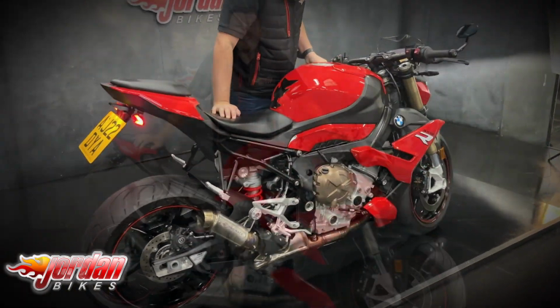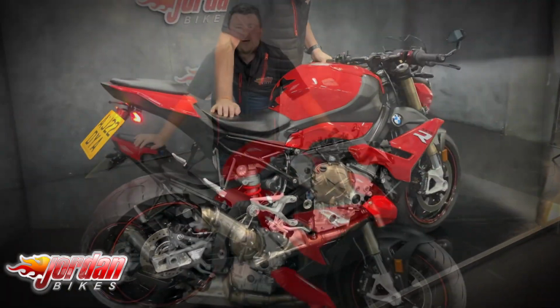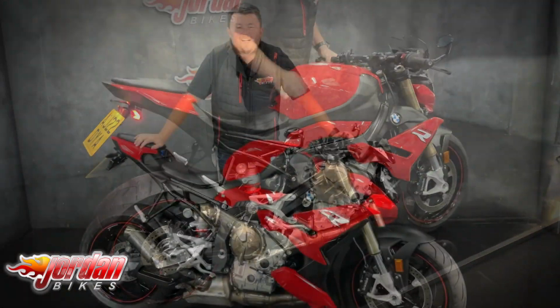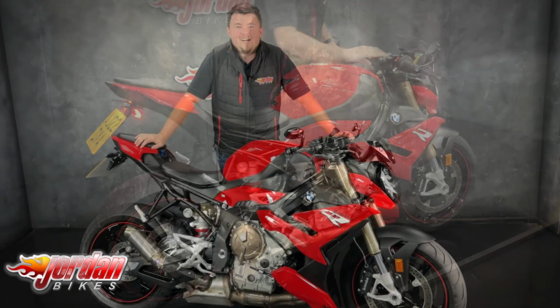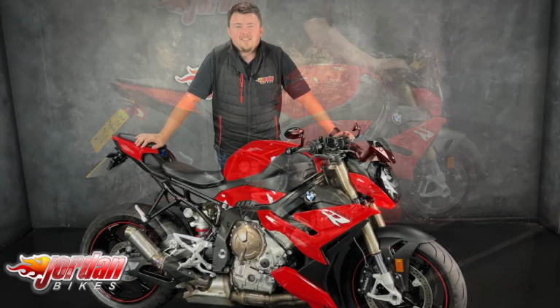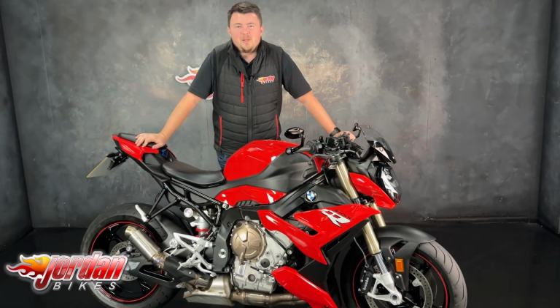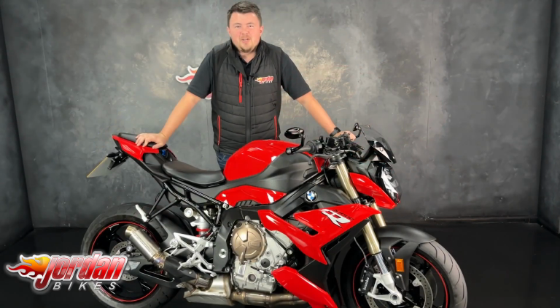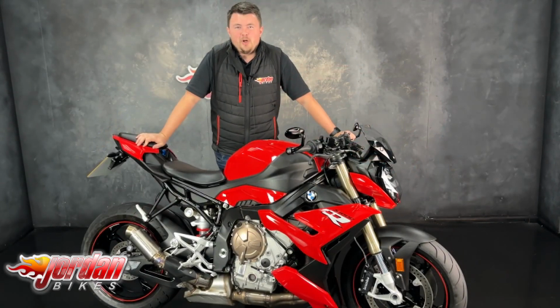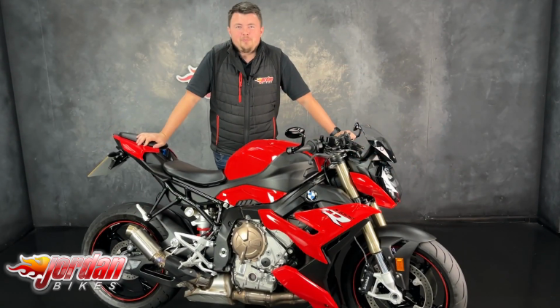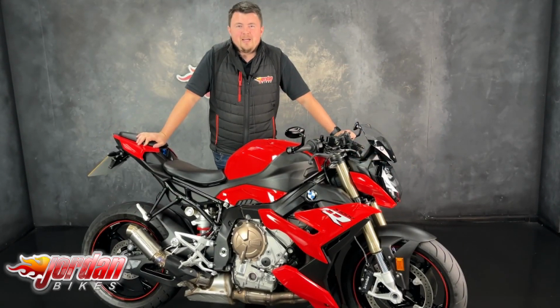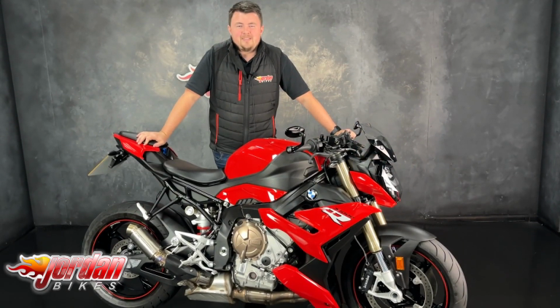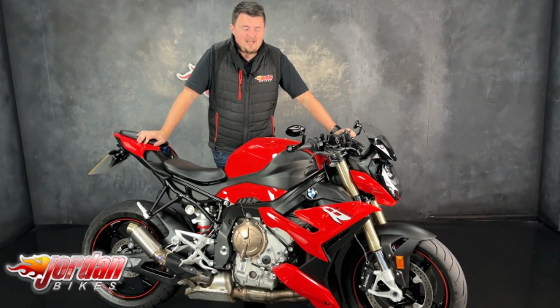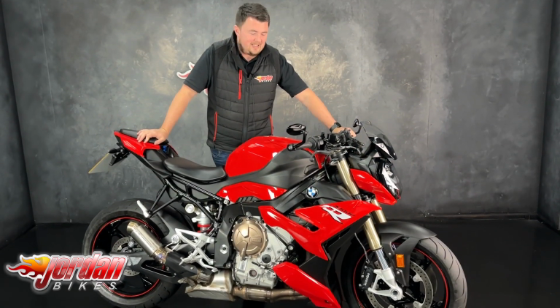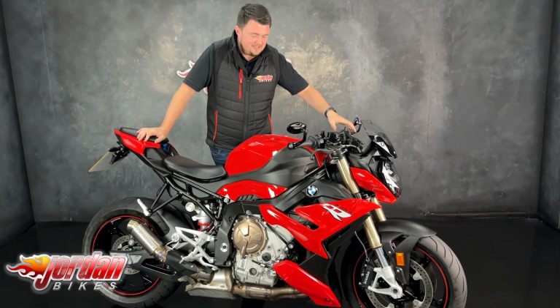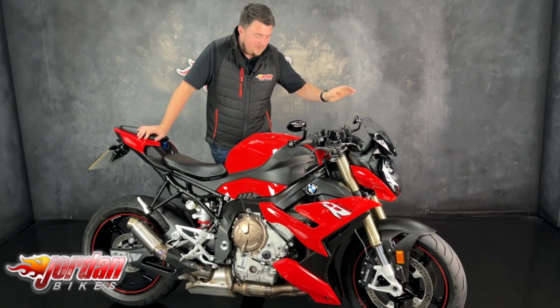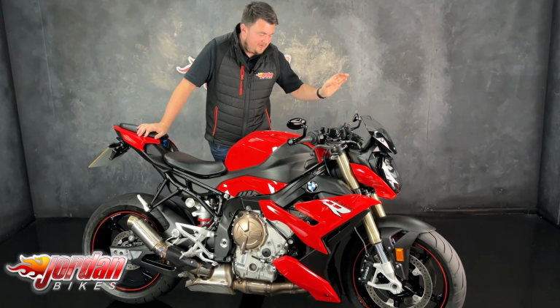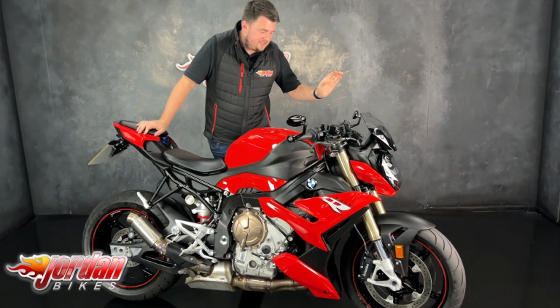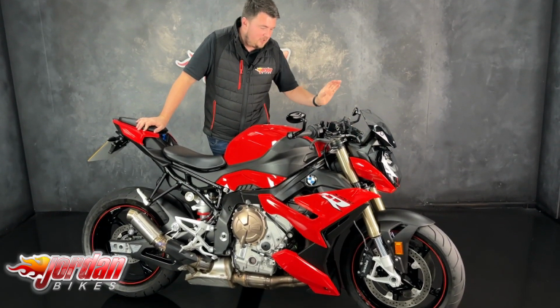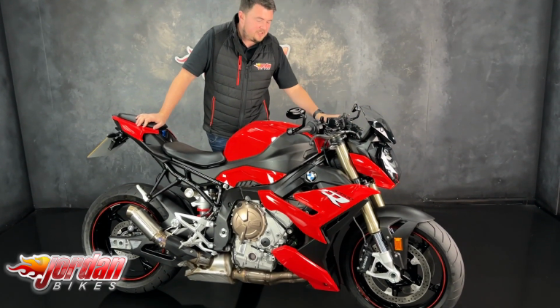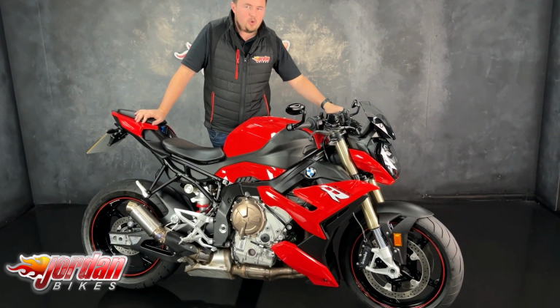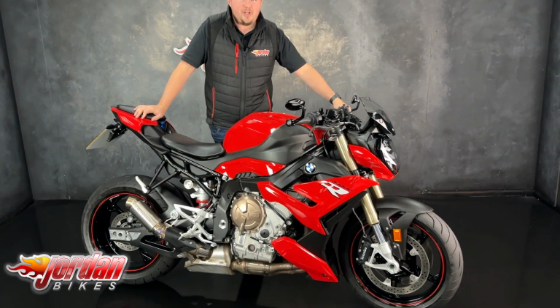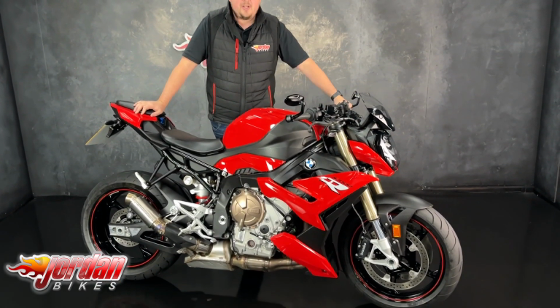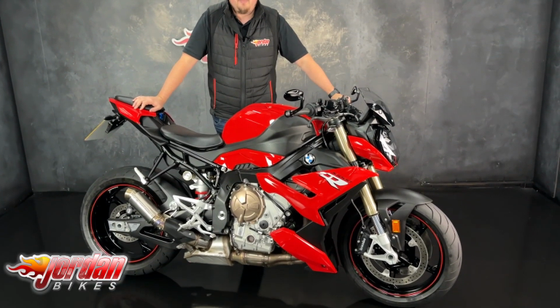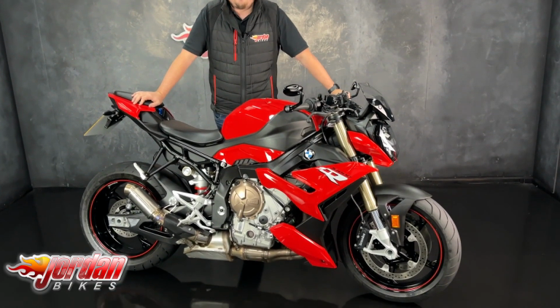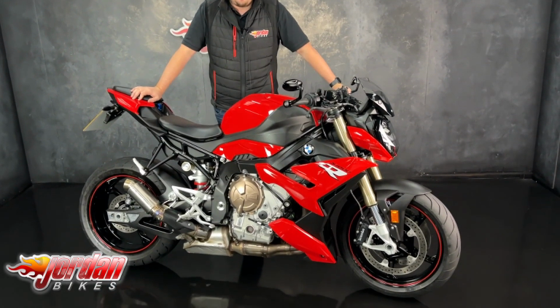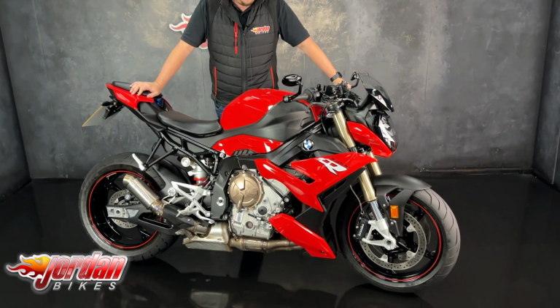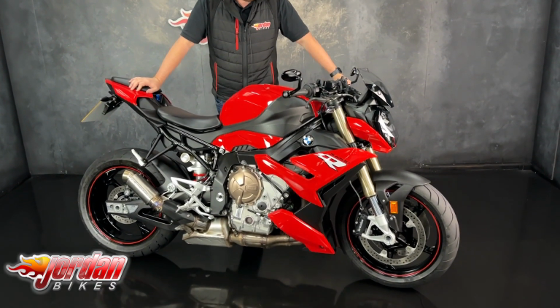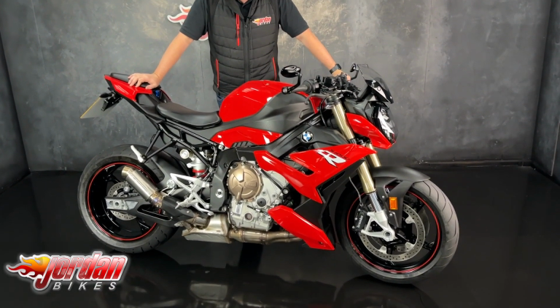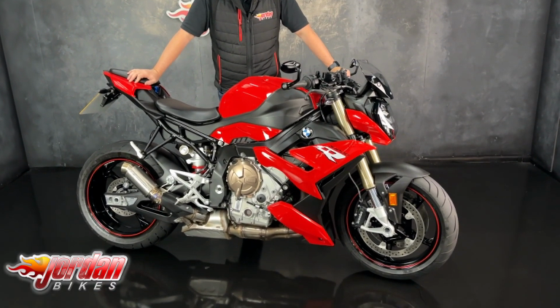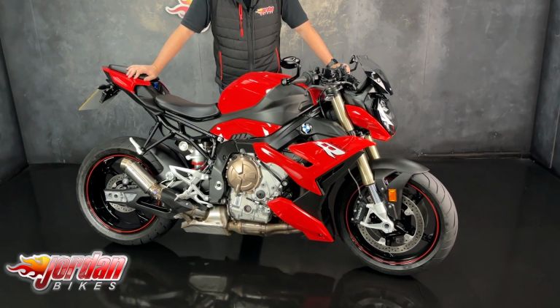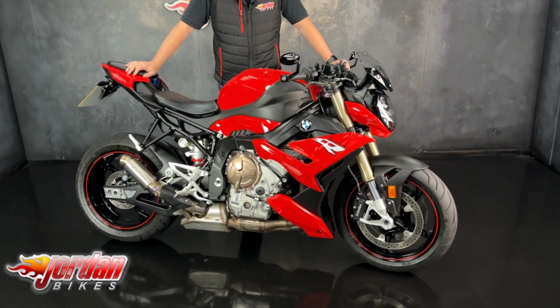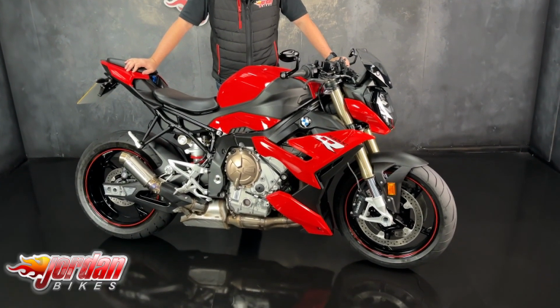Hi guys, it's Dylan at Jordan Bikes and today we have for sale this stunning BMW S1000R.